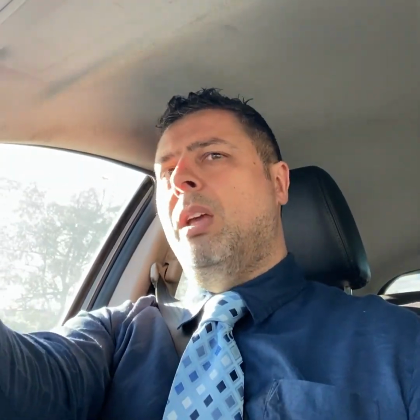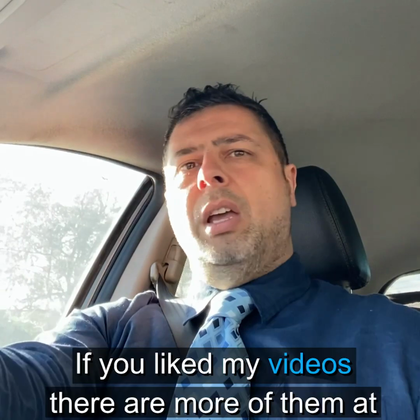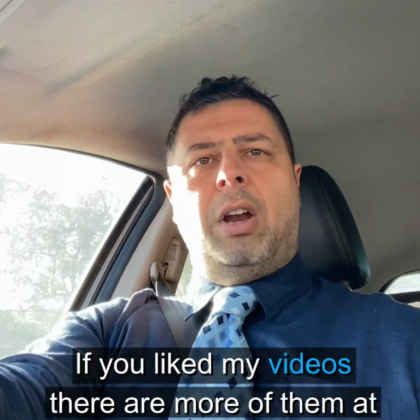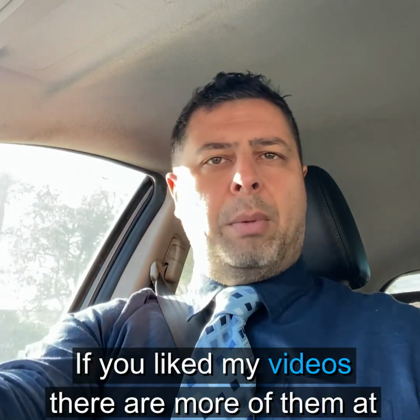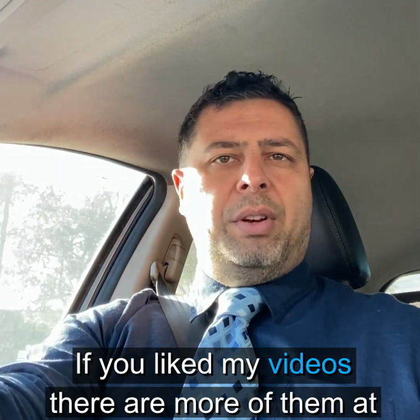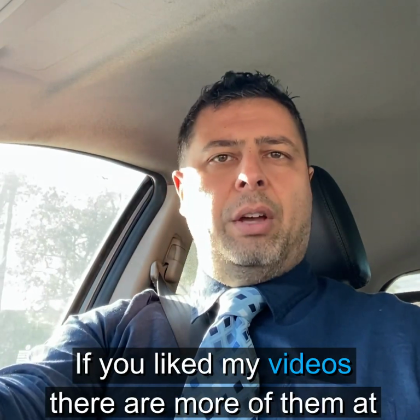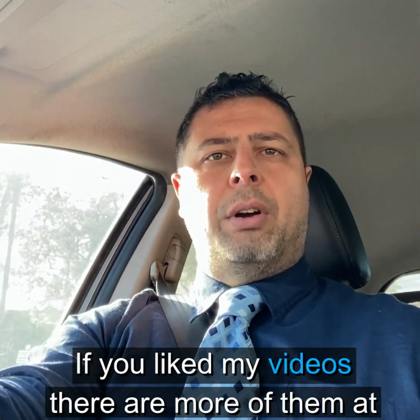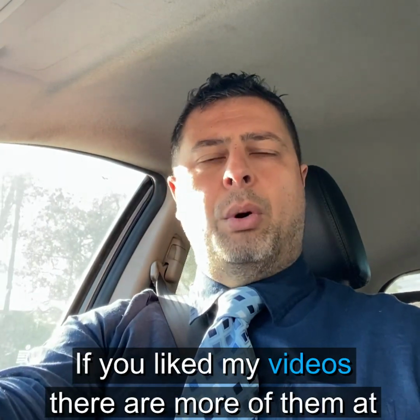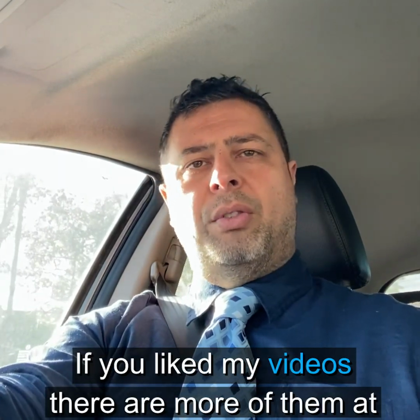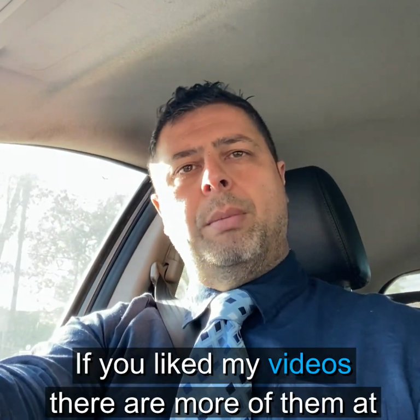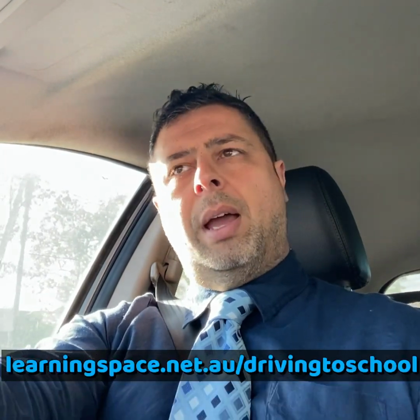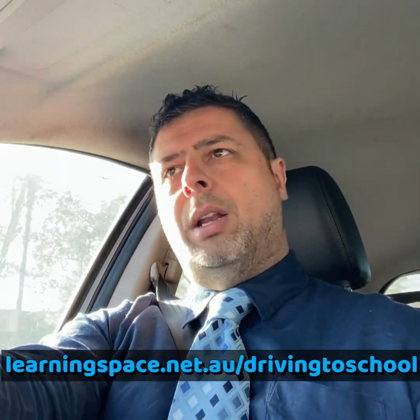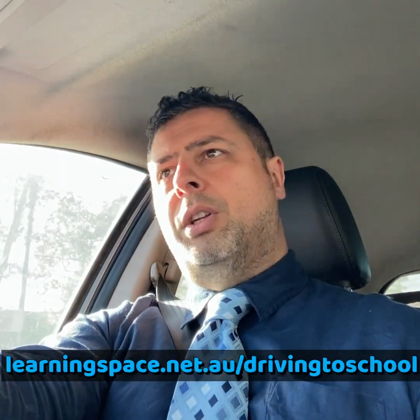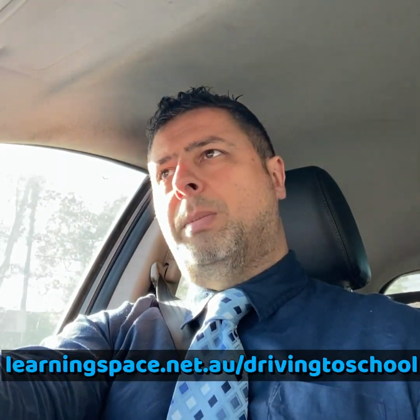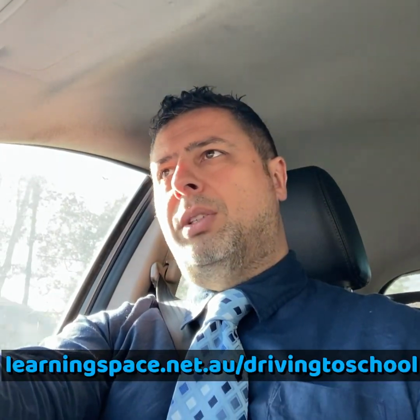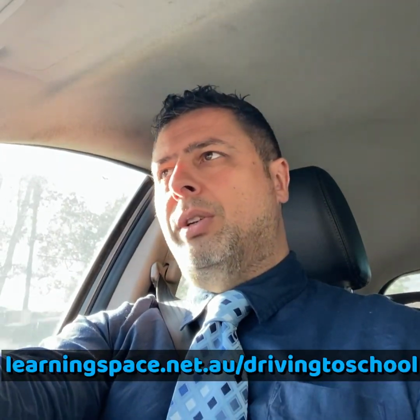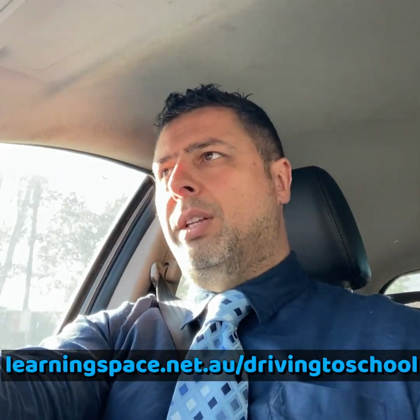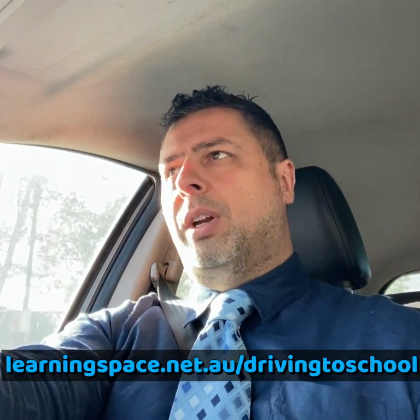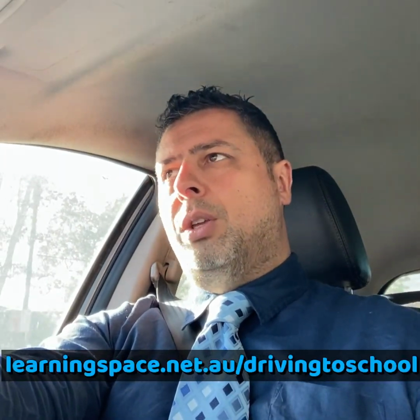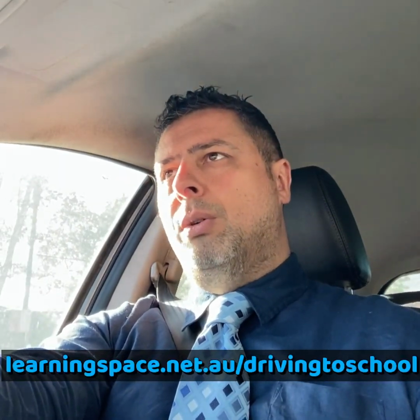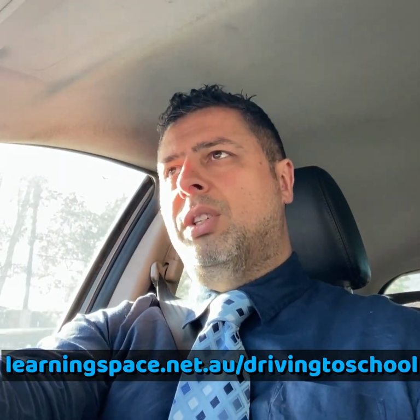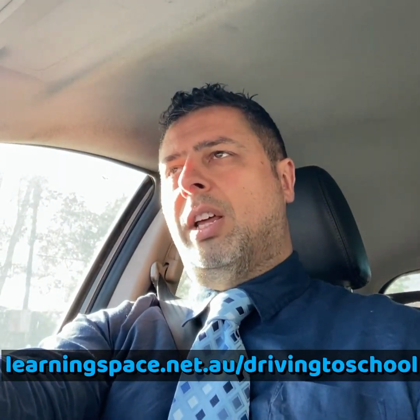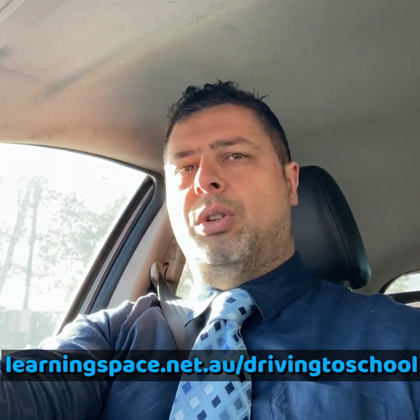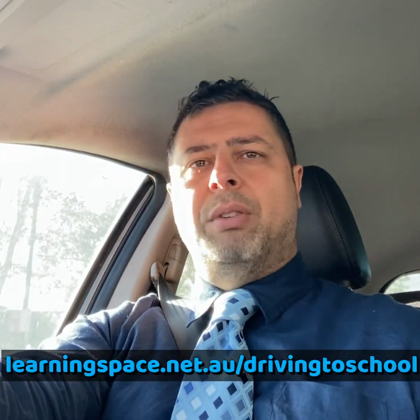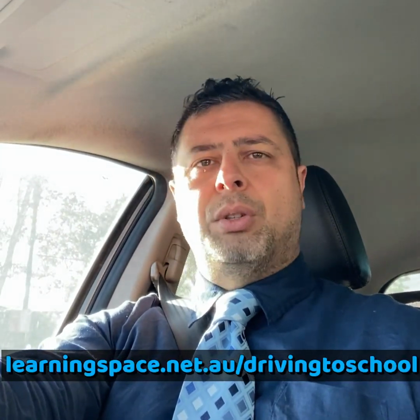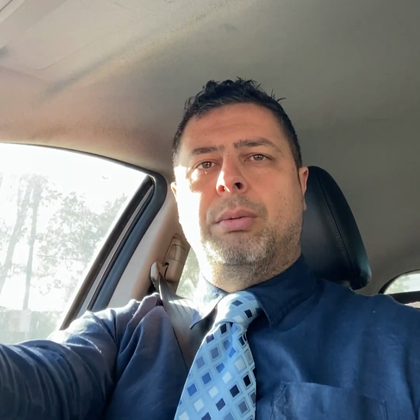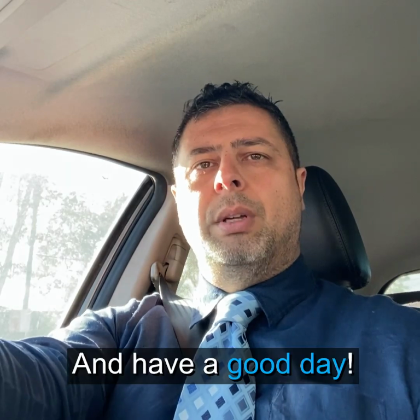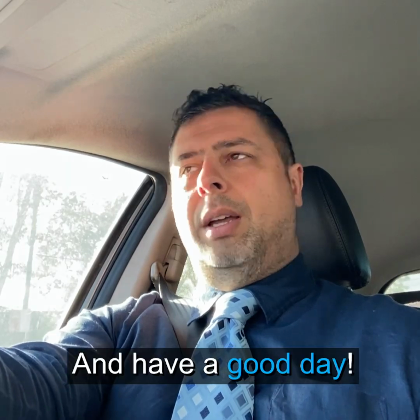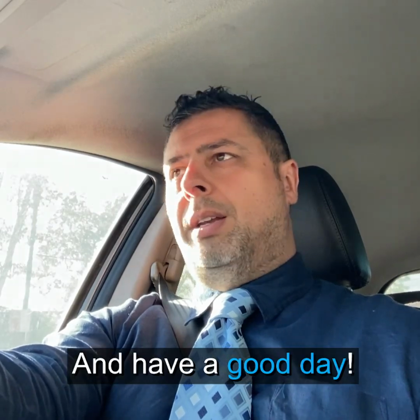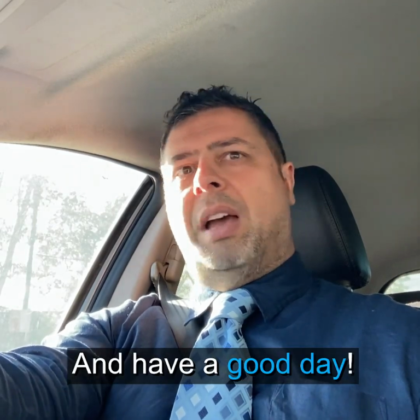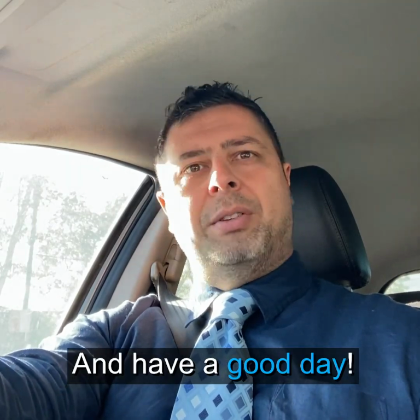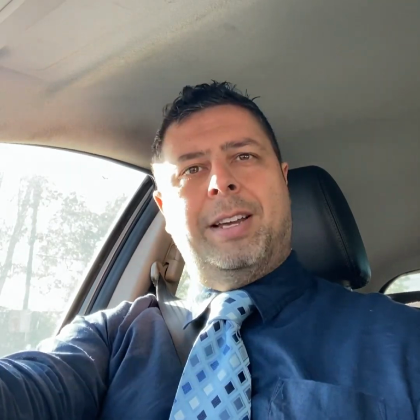If you like my videos, there are more of them at learningspace.net.au/drivingtoschool. Have a good day.